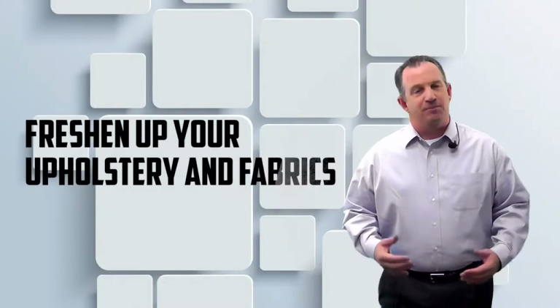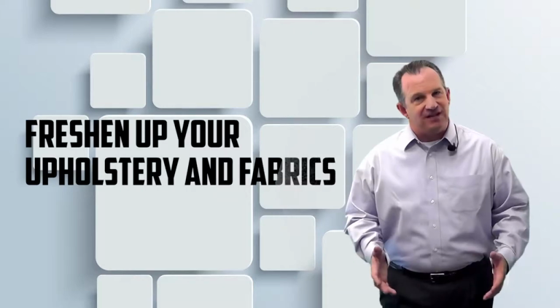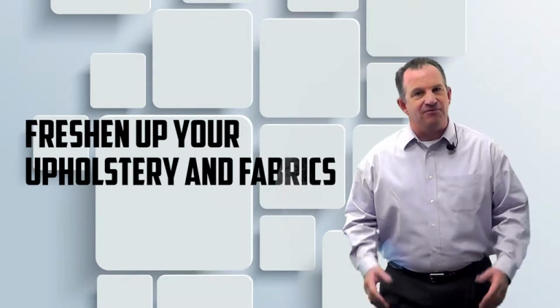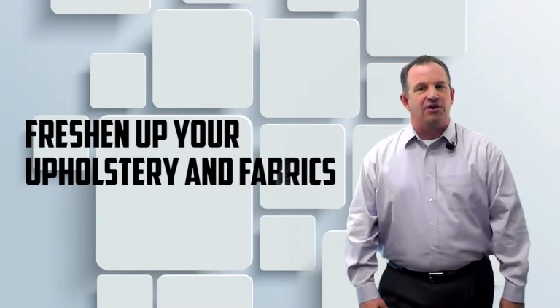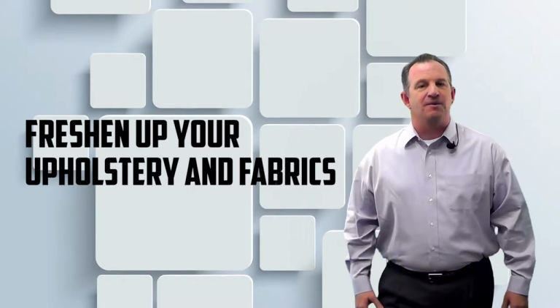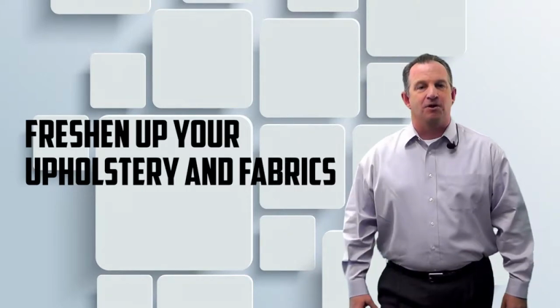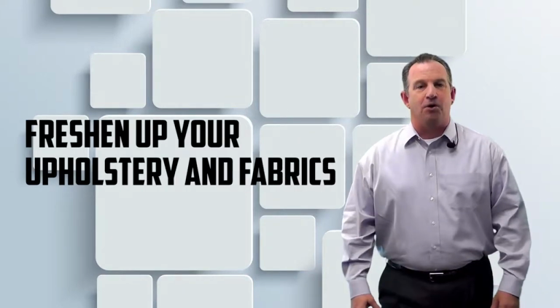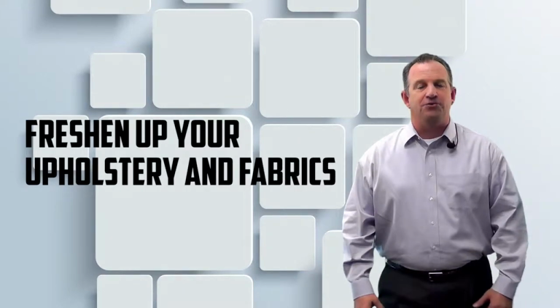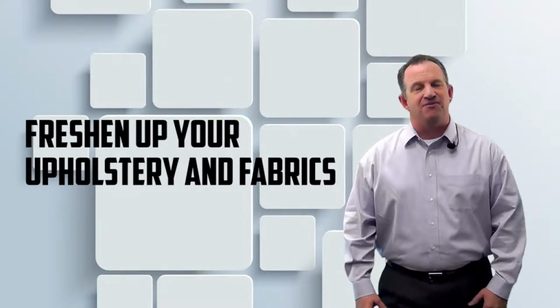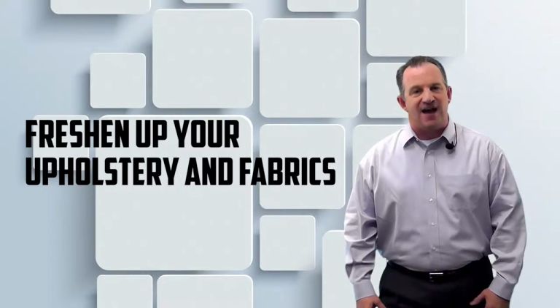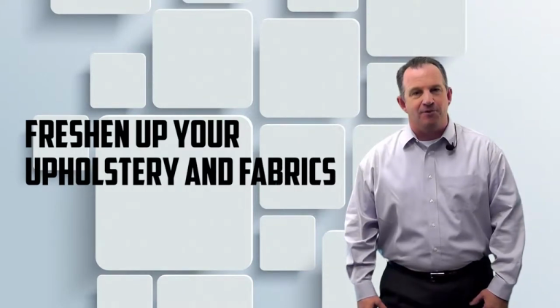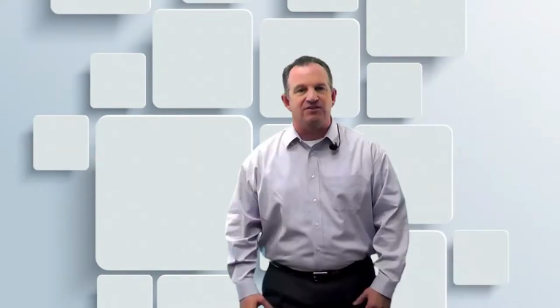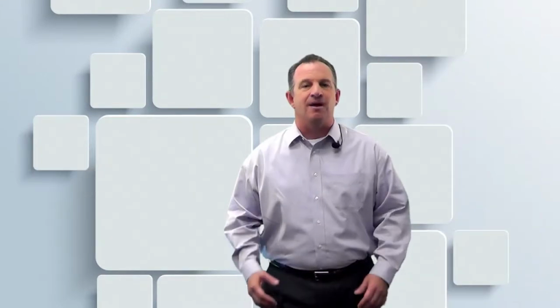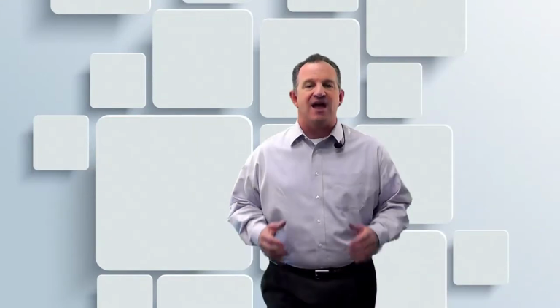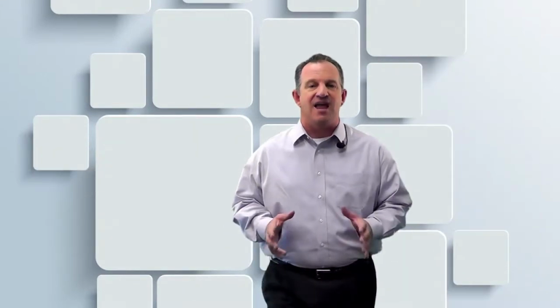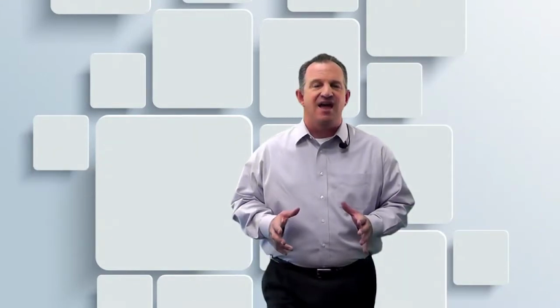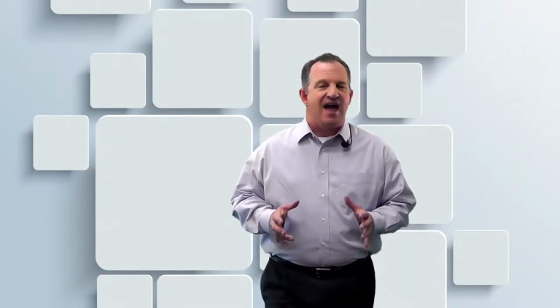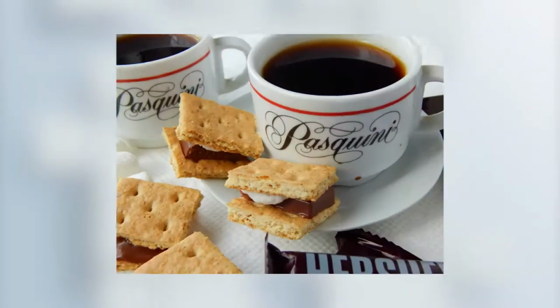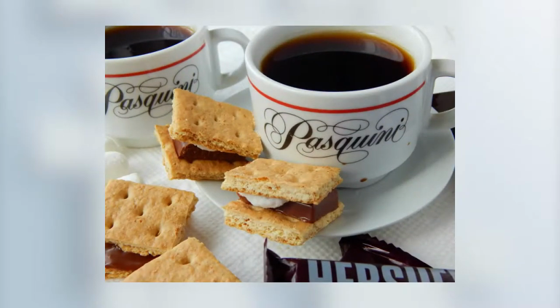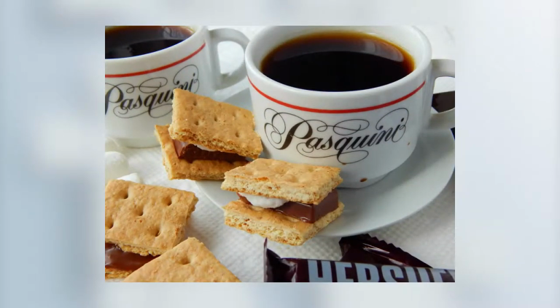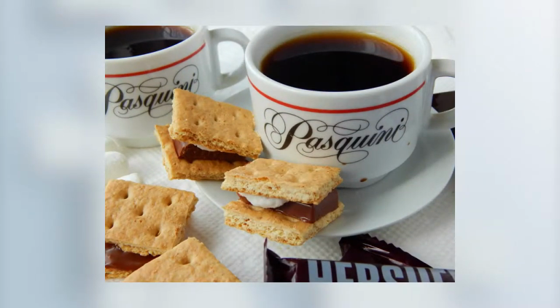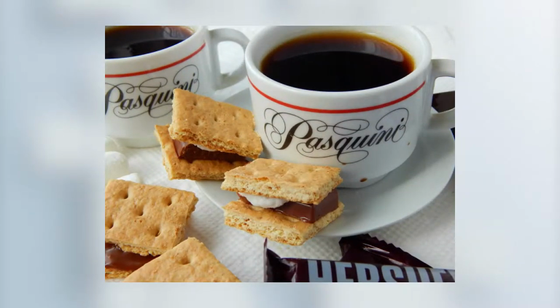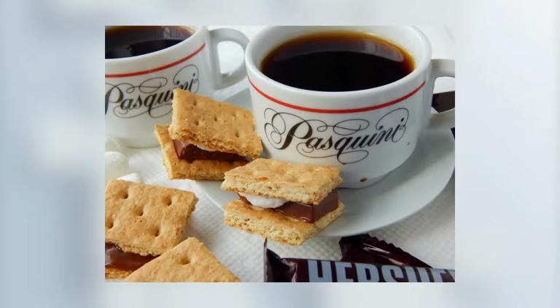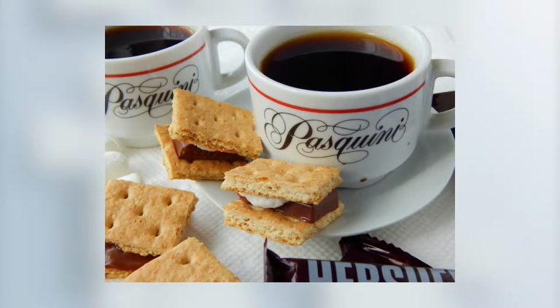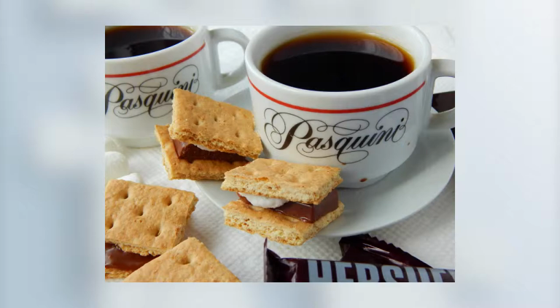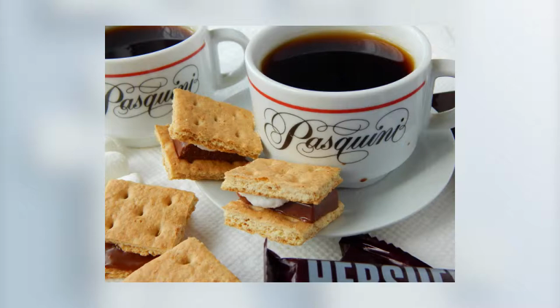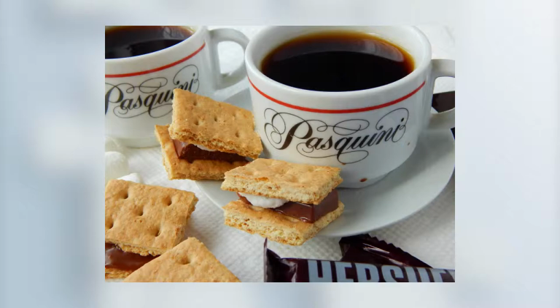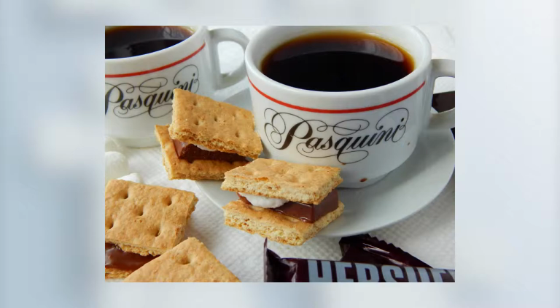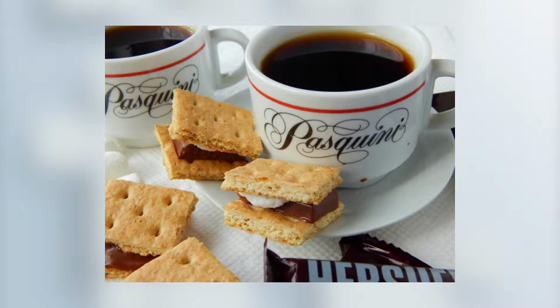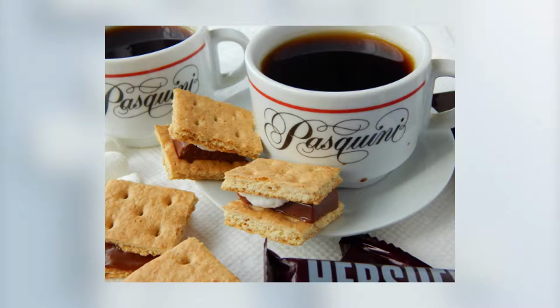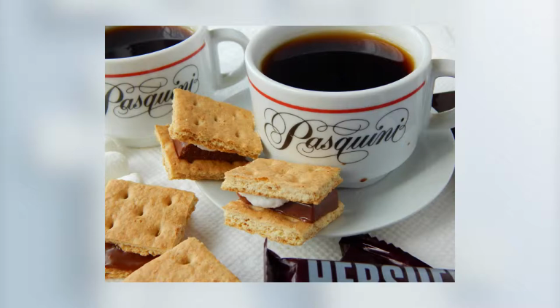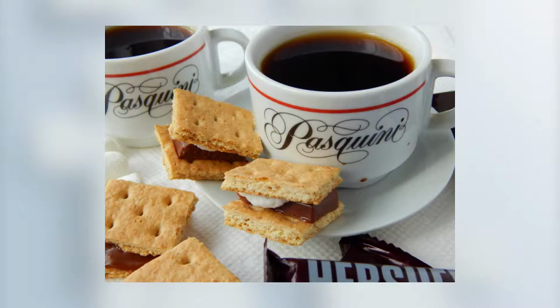Number 7: Freshen up your upholstery and fabrics. And number 8: Have a coffee and snack station in the kitchen for early risers.